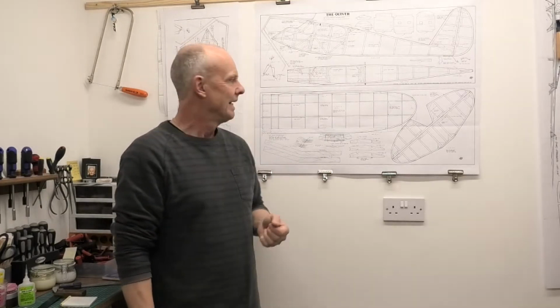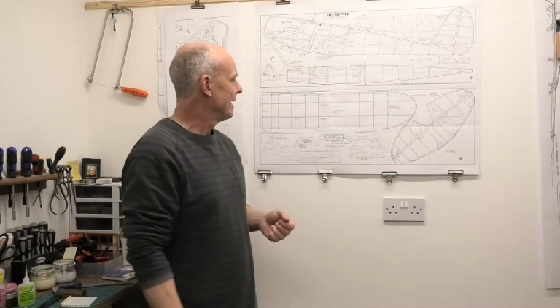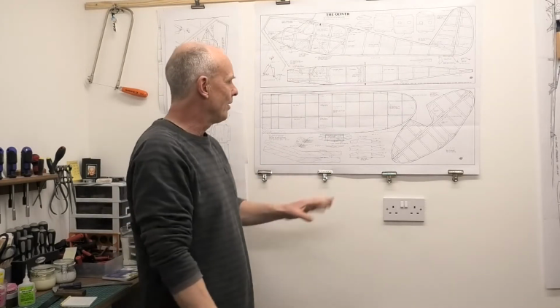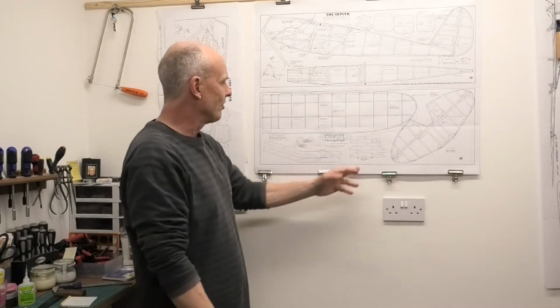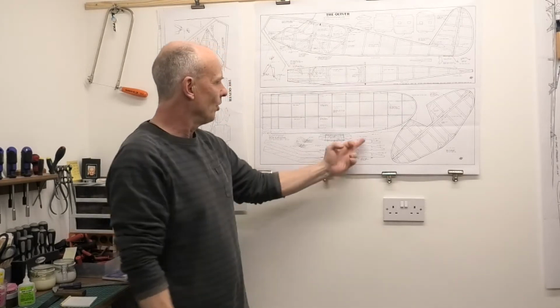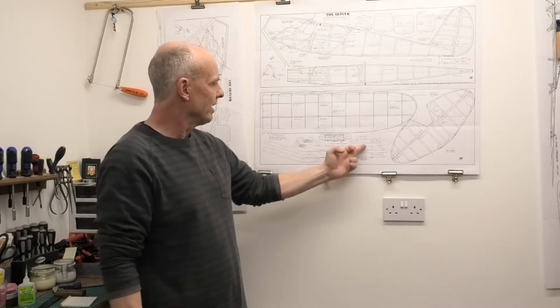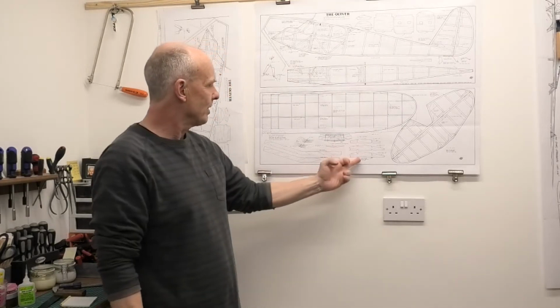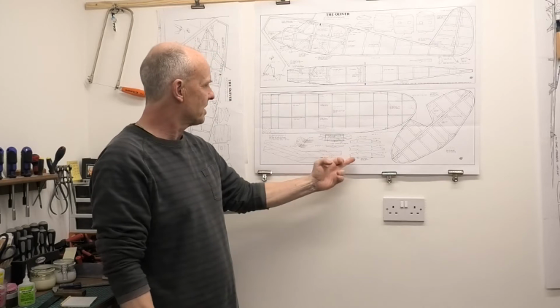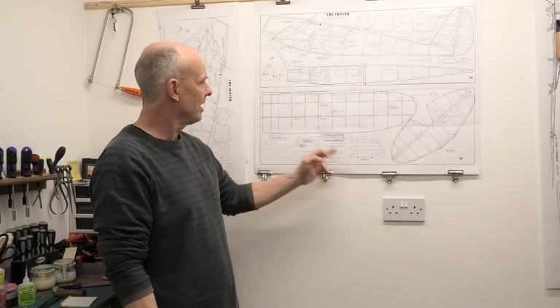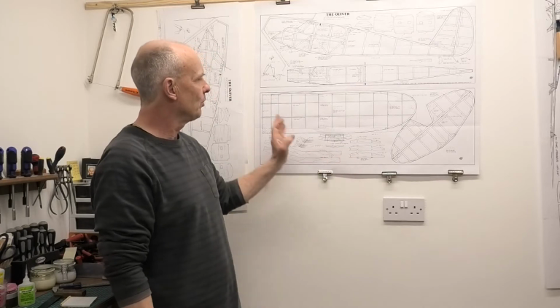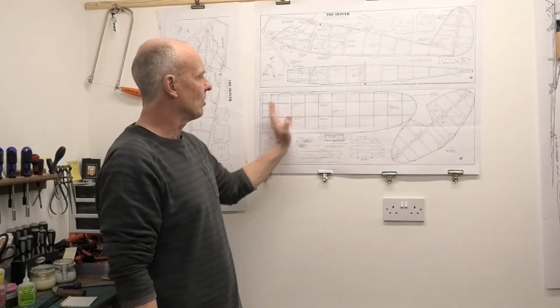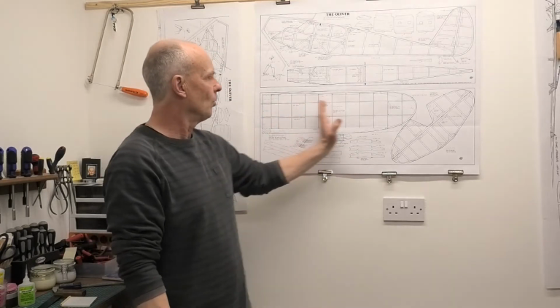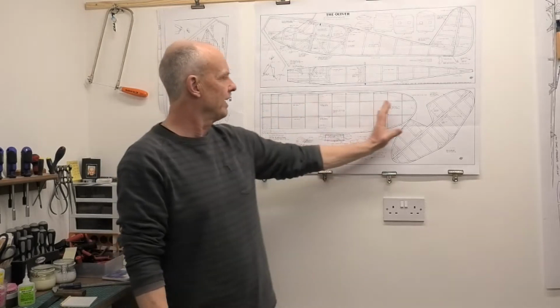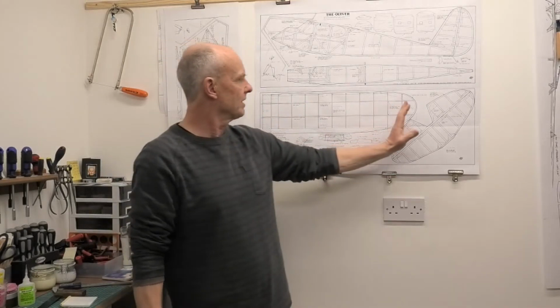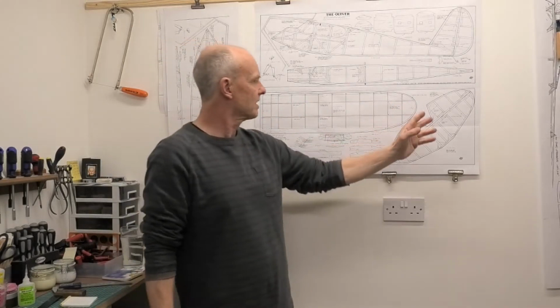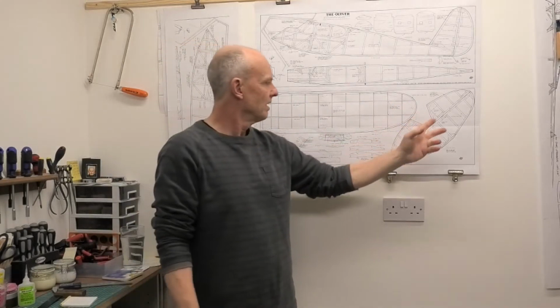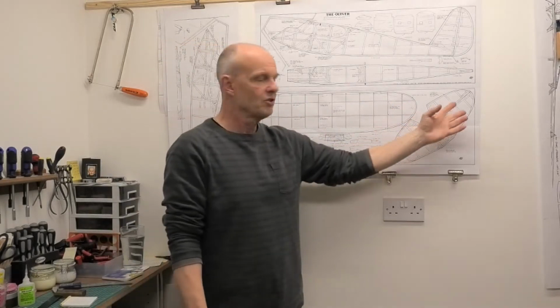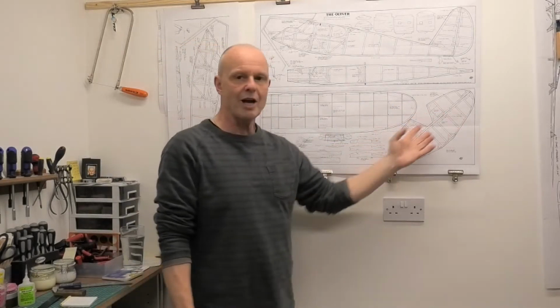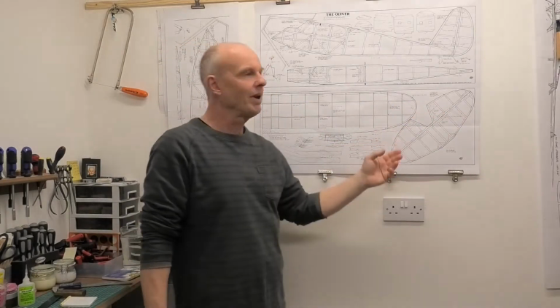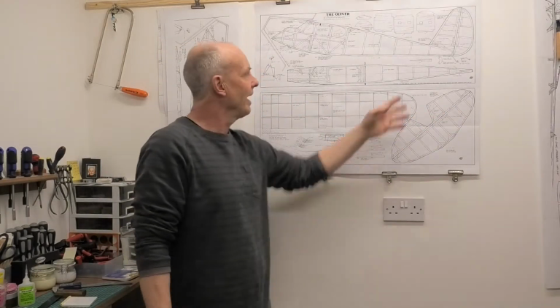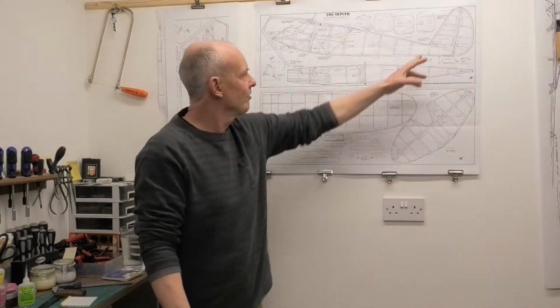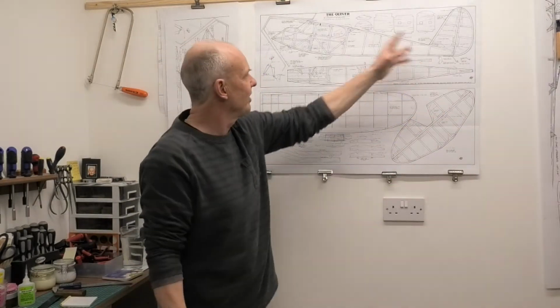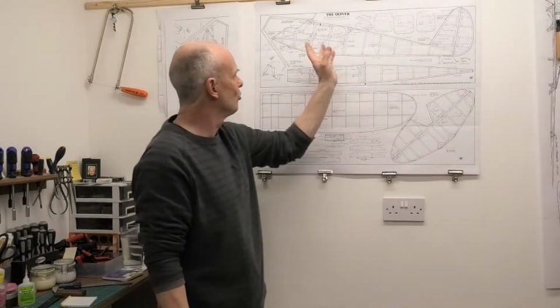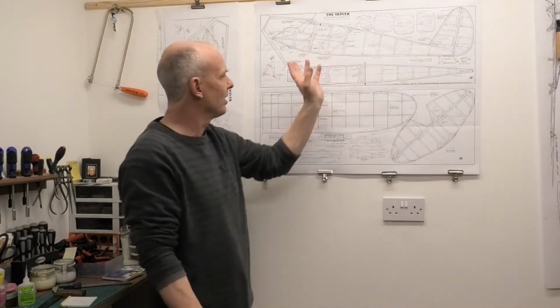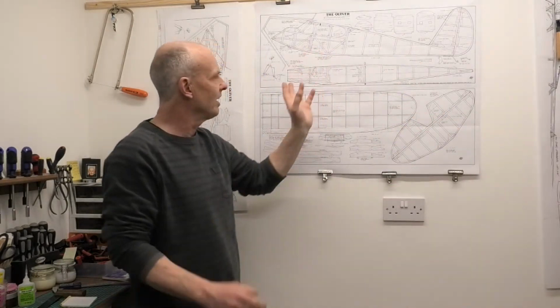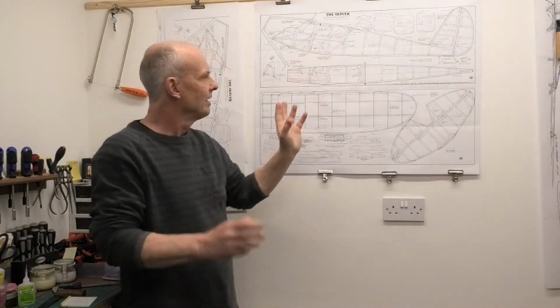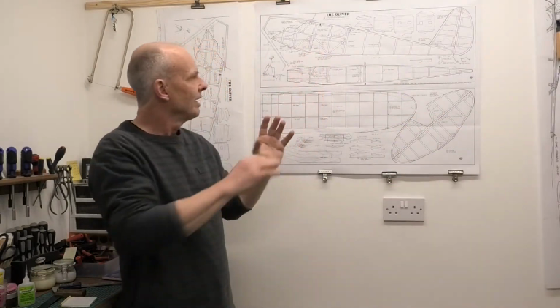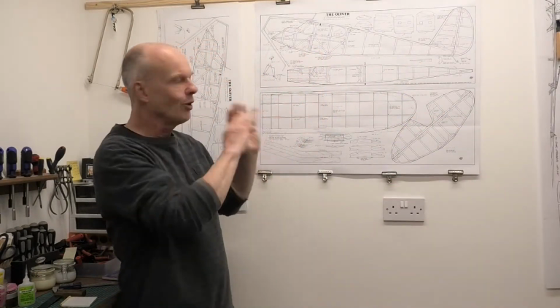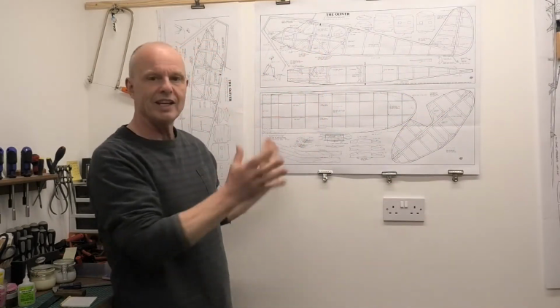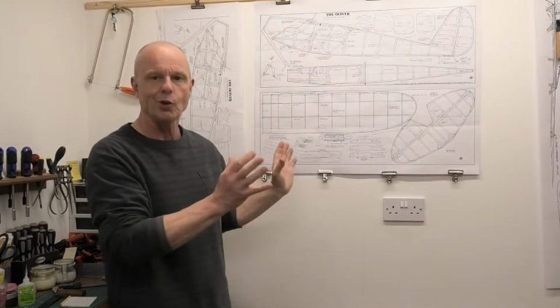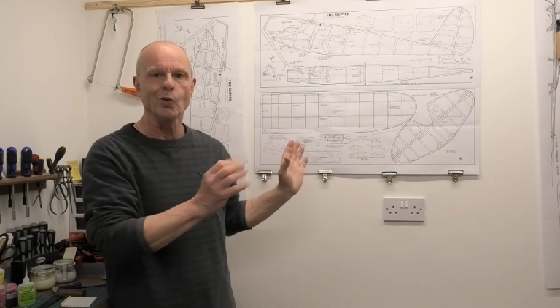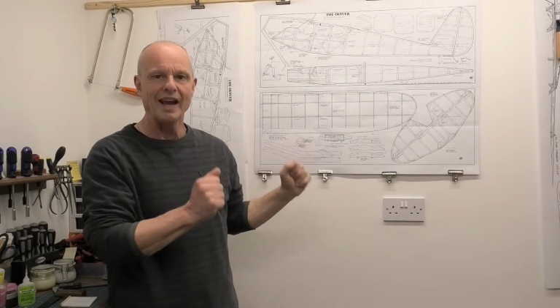We've got the wing roots here, we've got the wings, tail plane, fin and rudder. It's all there.